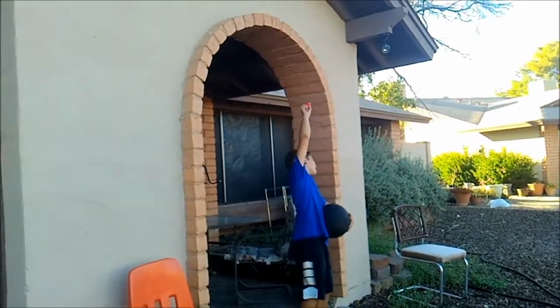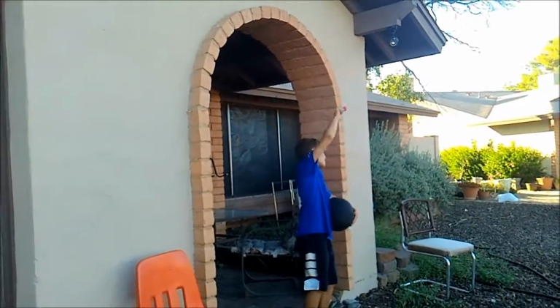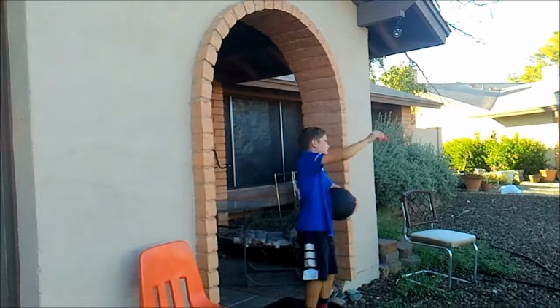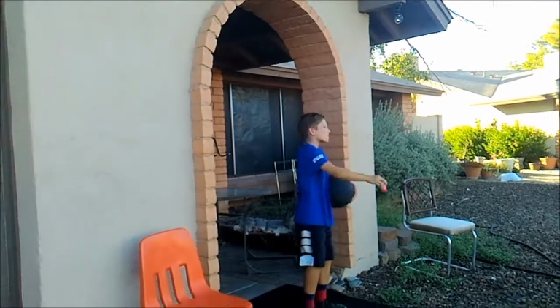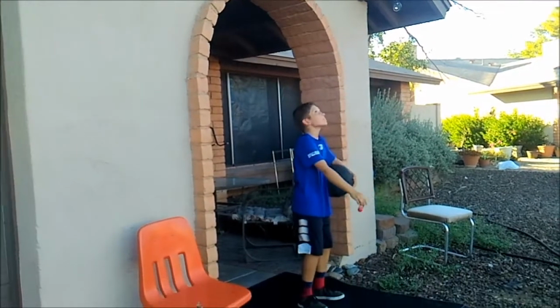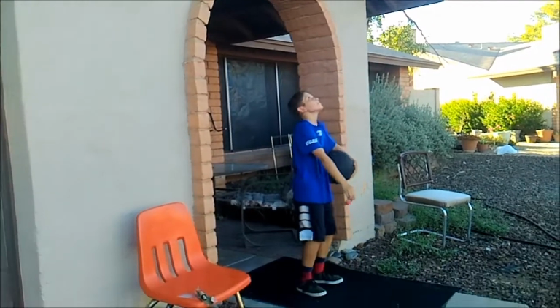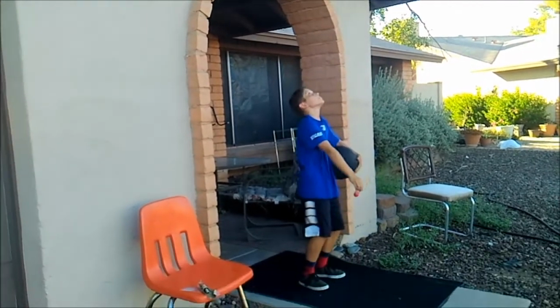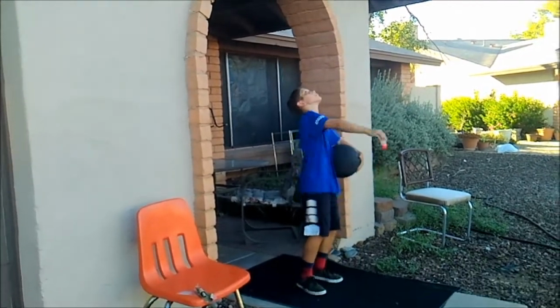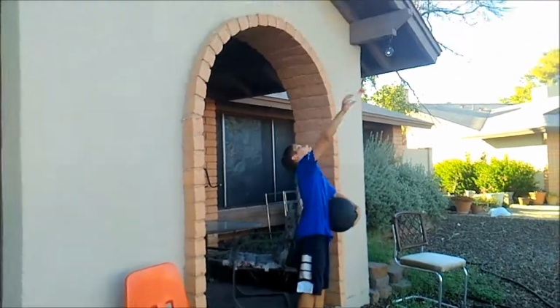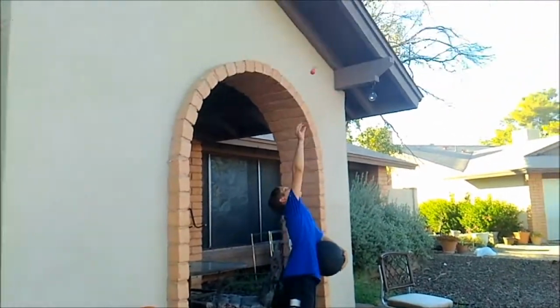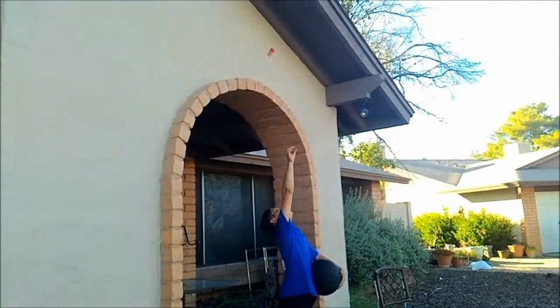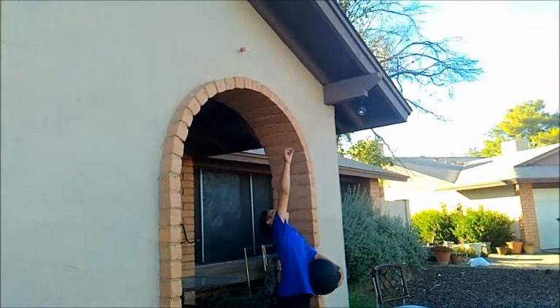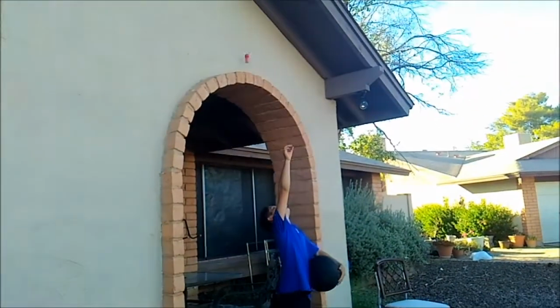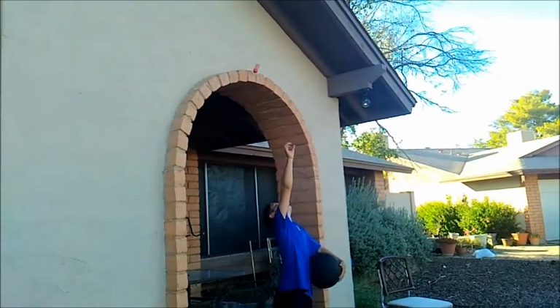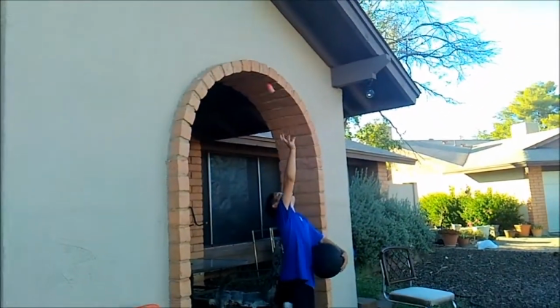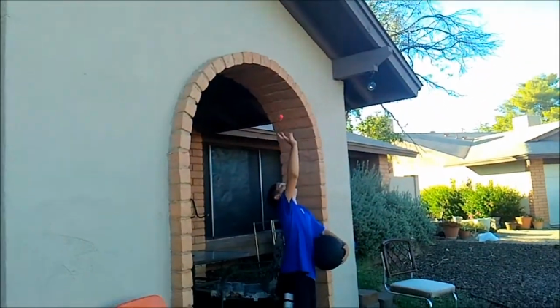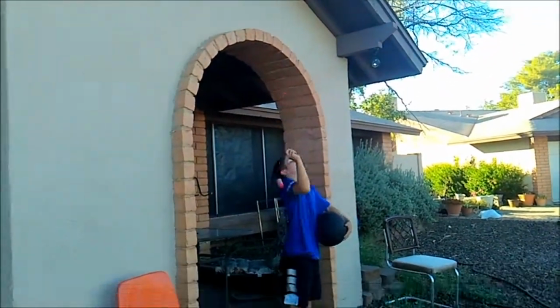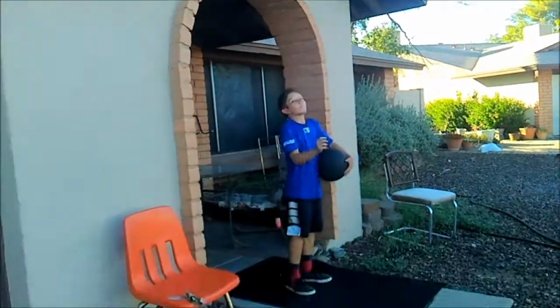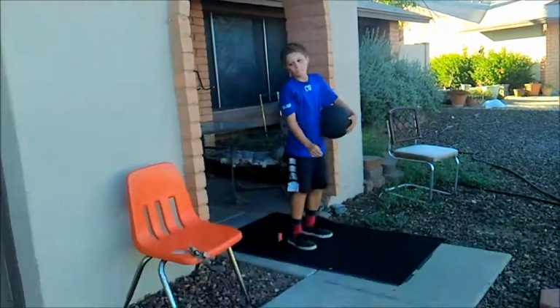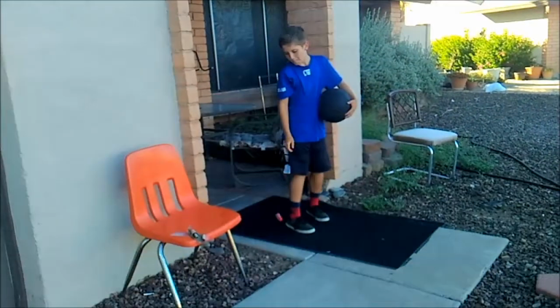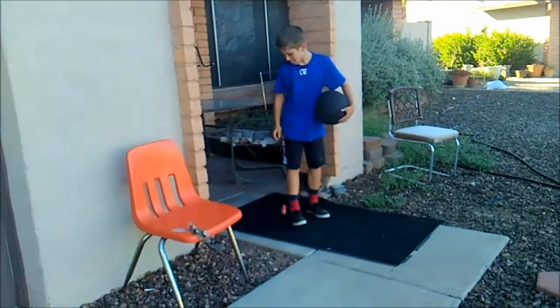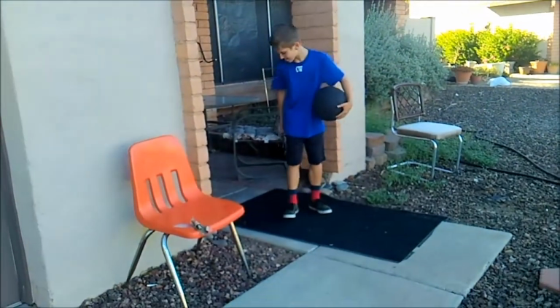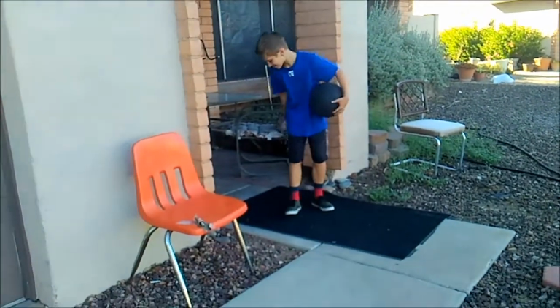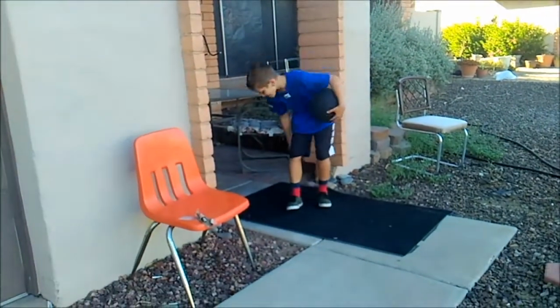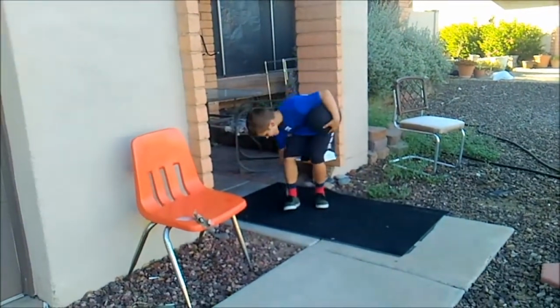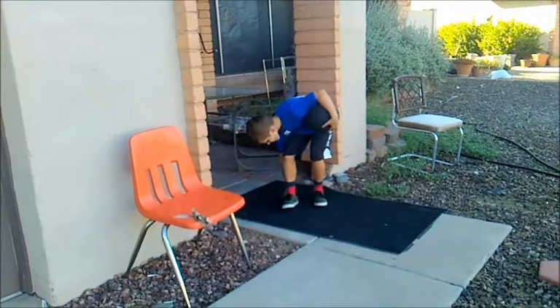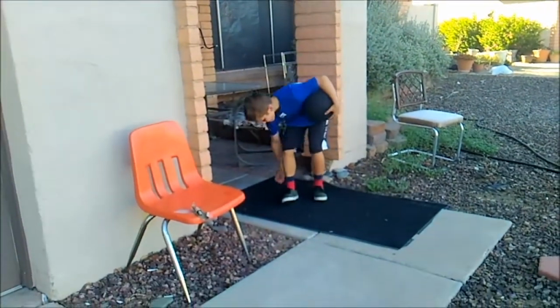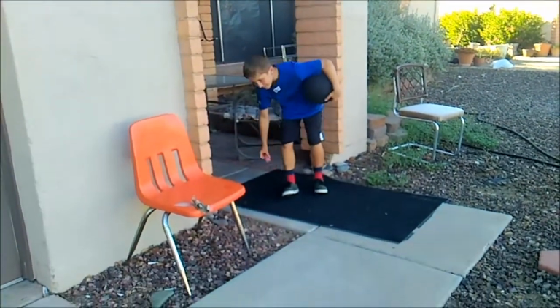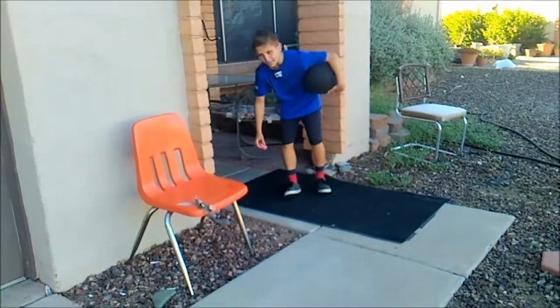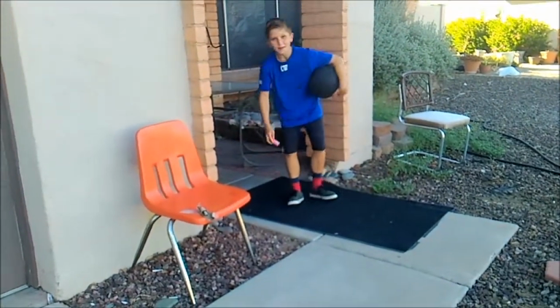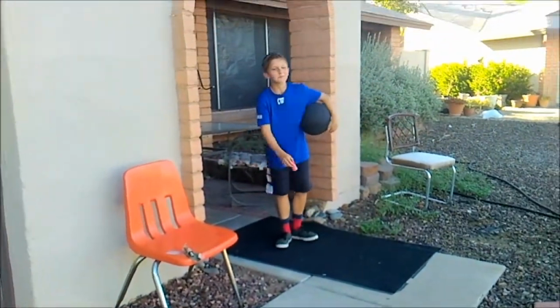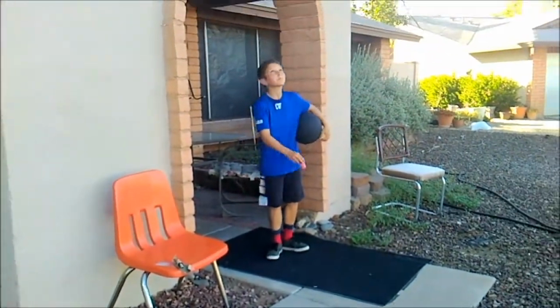Backwards, dude. Oh my God. You're actually really close.